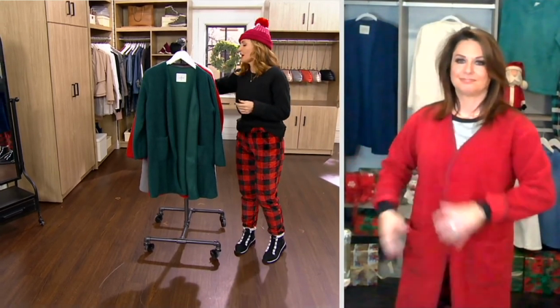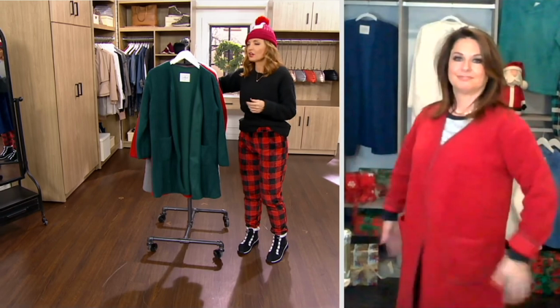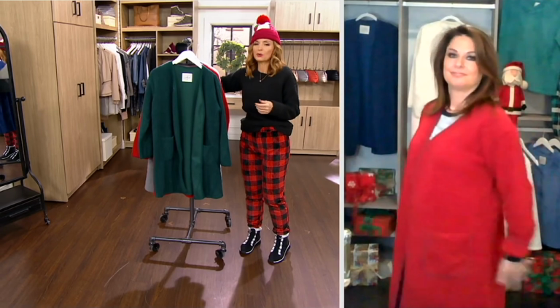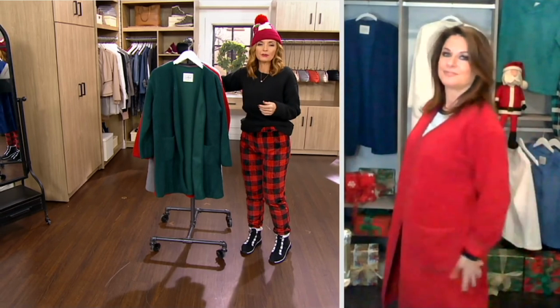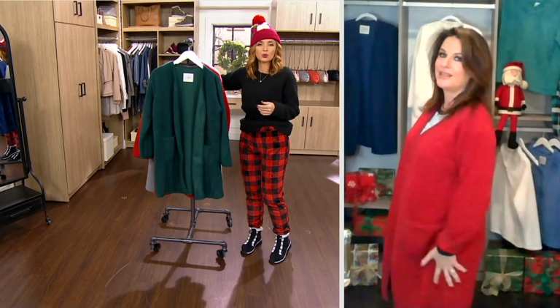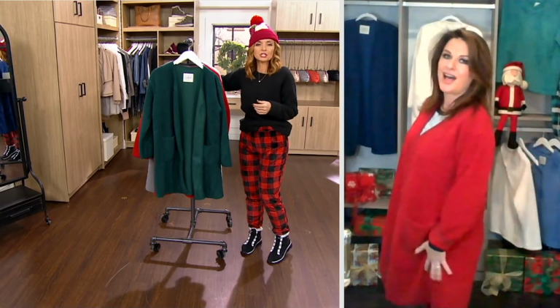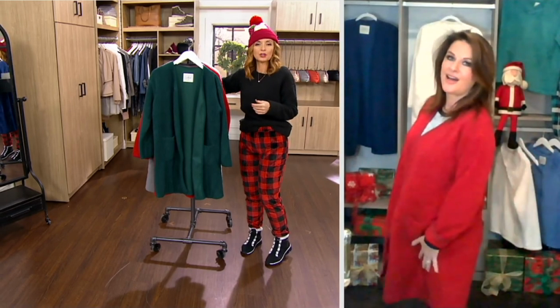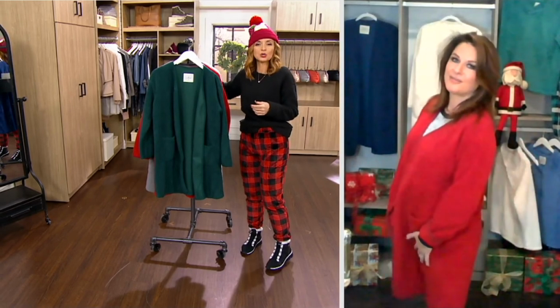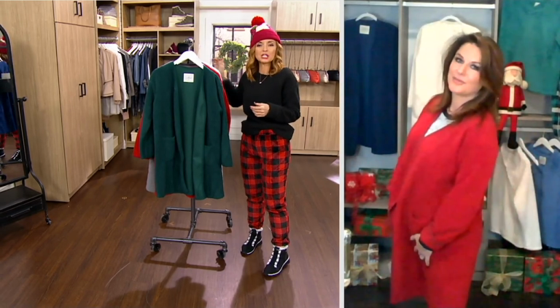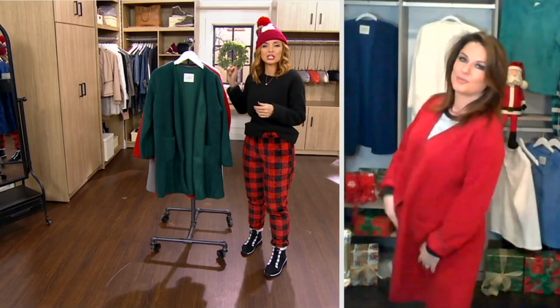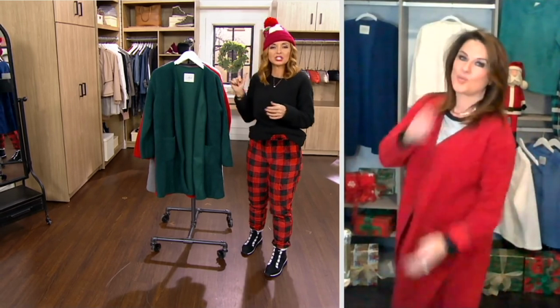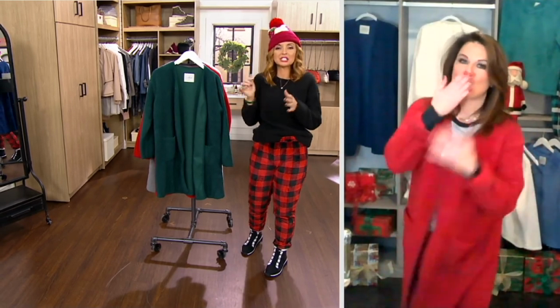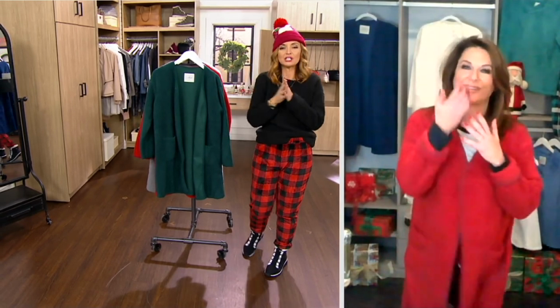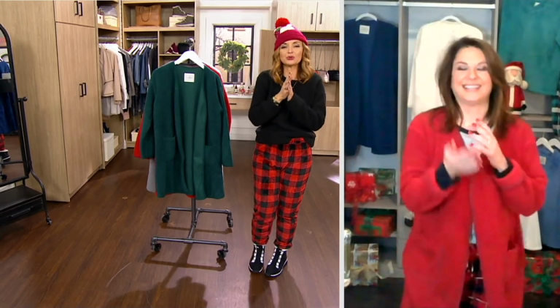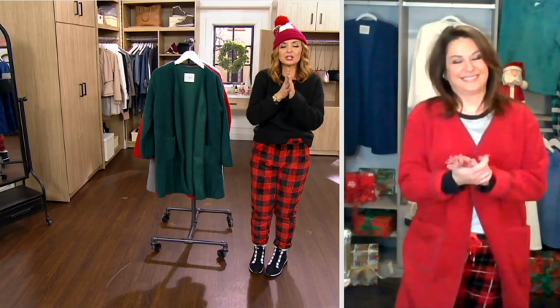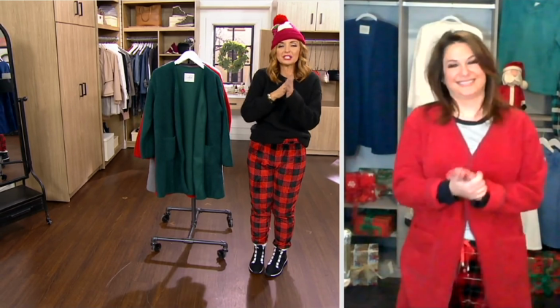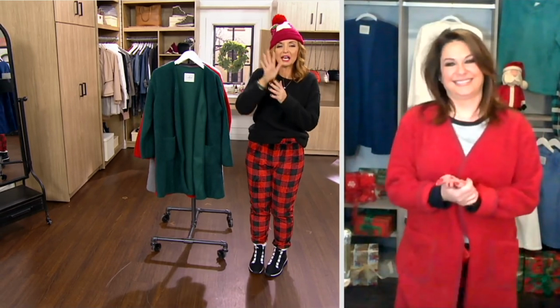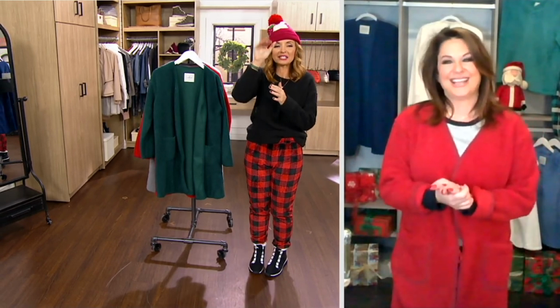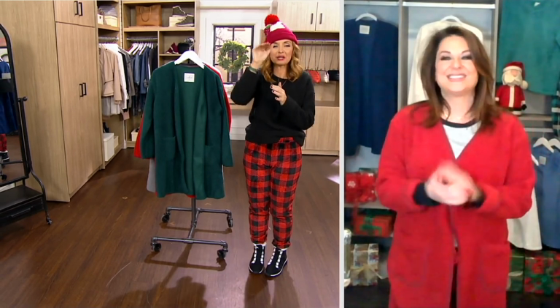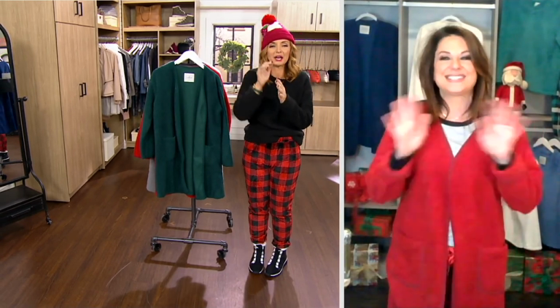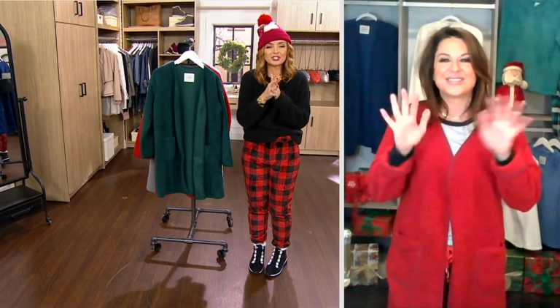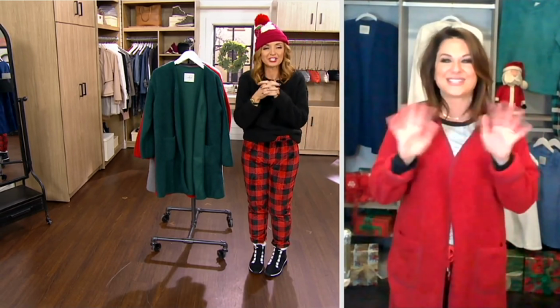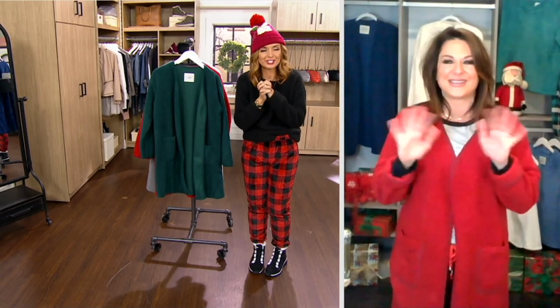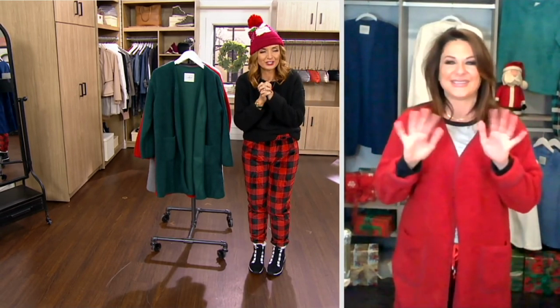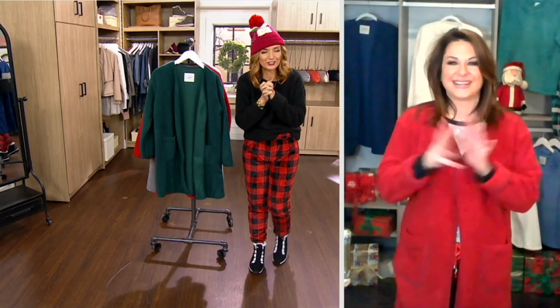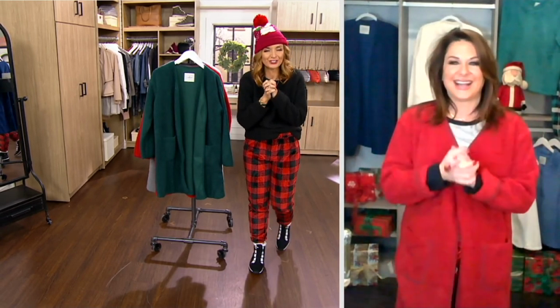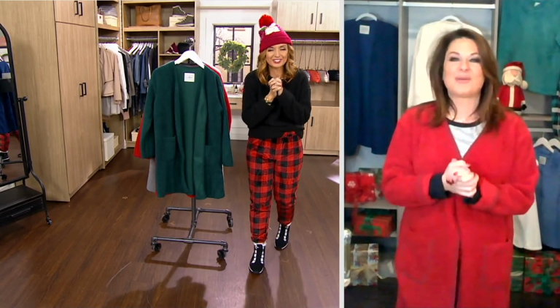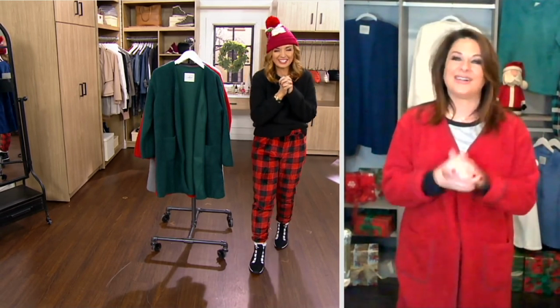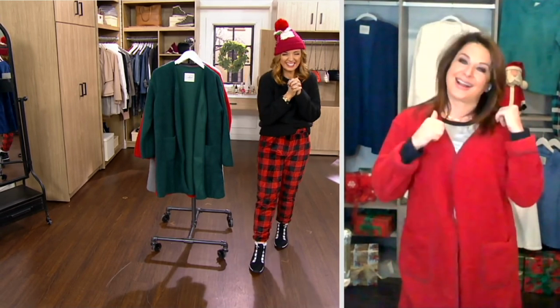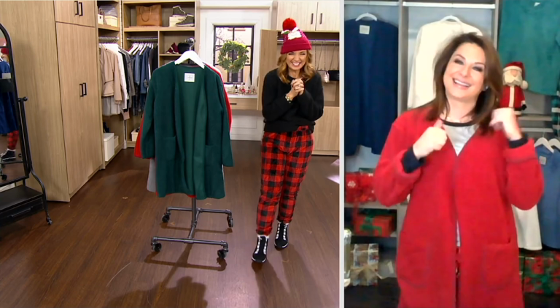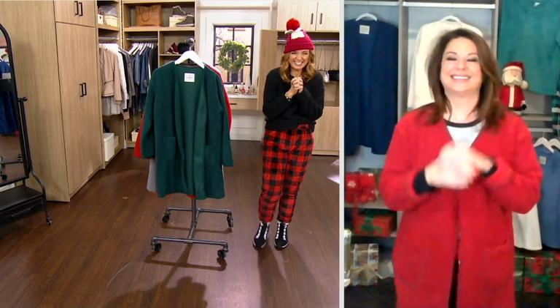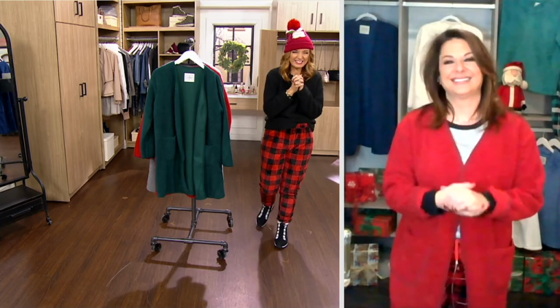Carrie, one of our queens of cozy — good to see you. Say hi to Santa behind you. It's so cute.